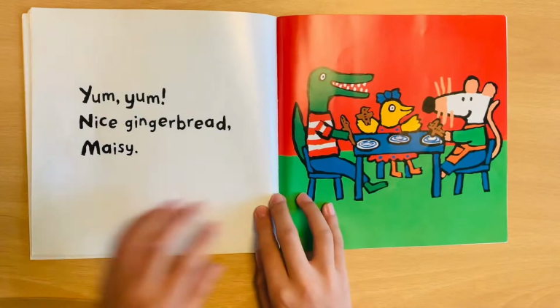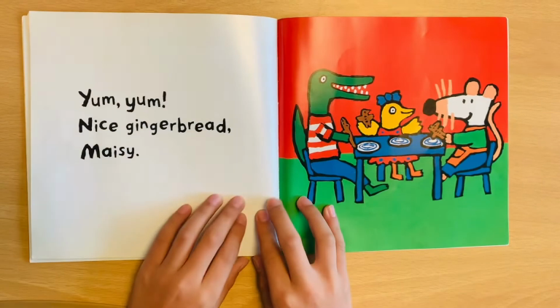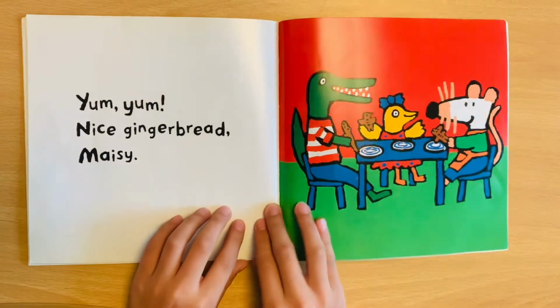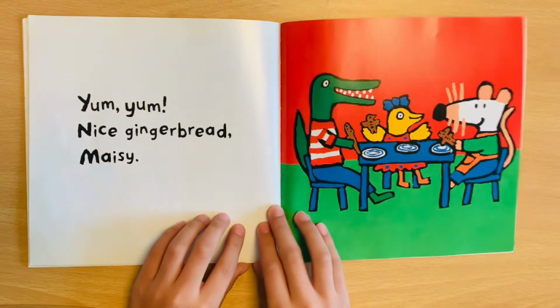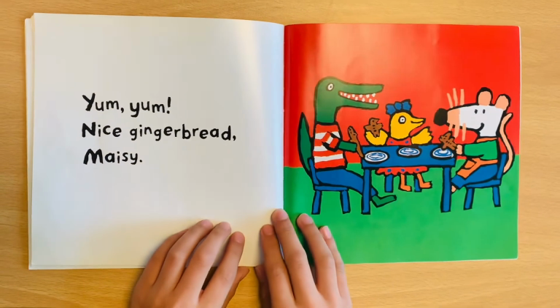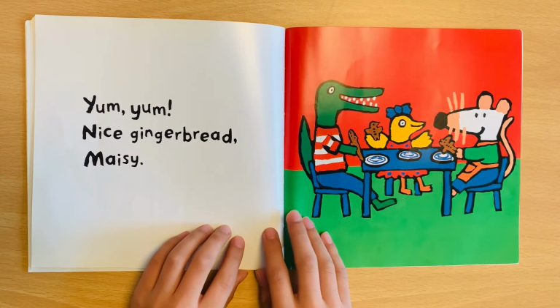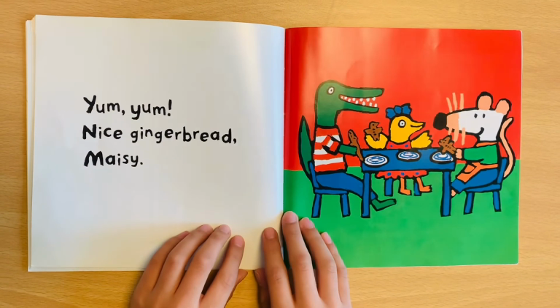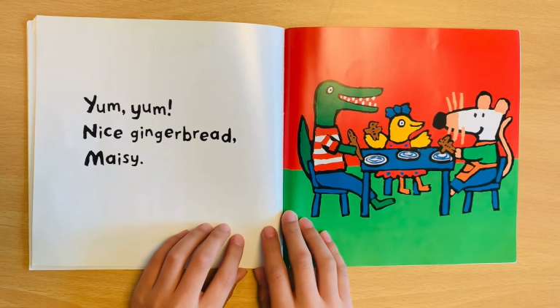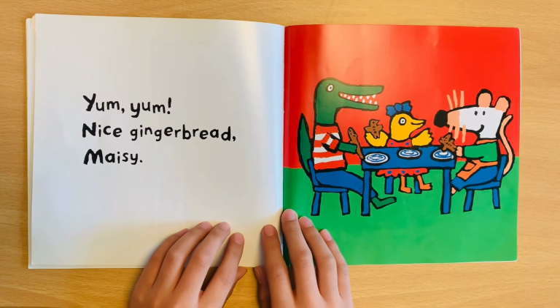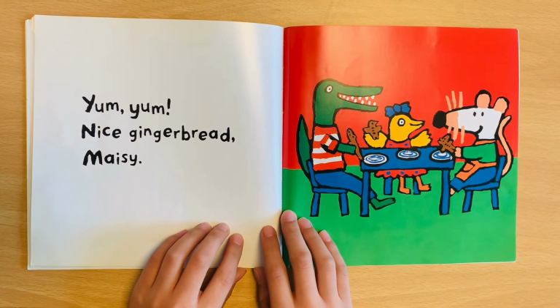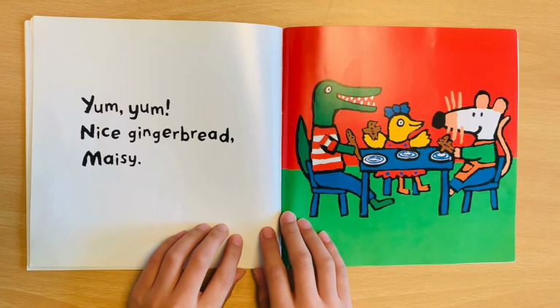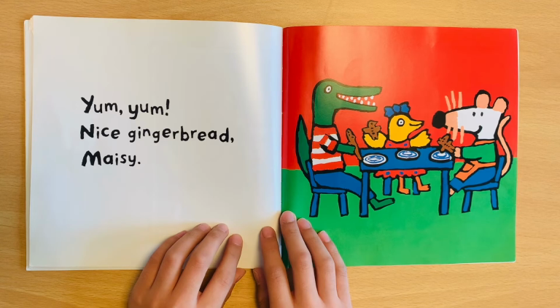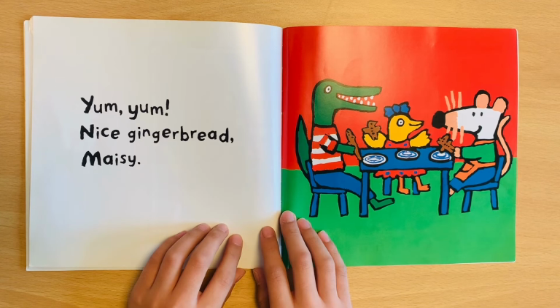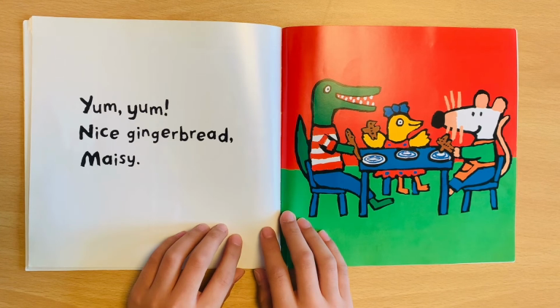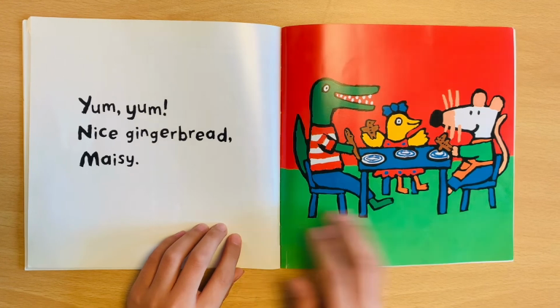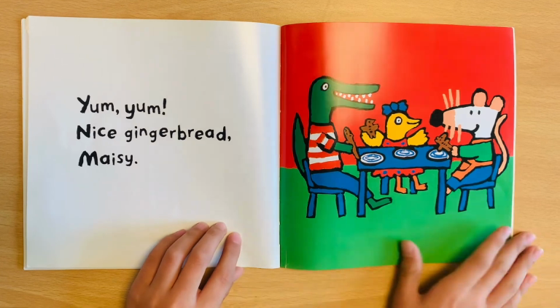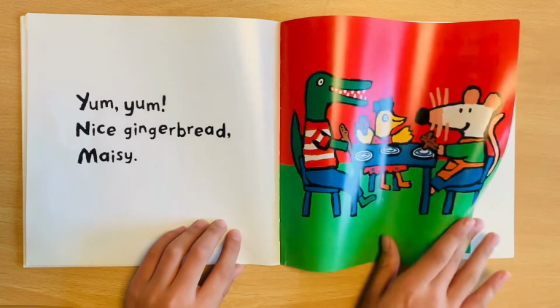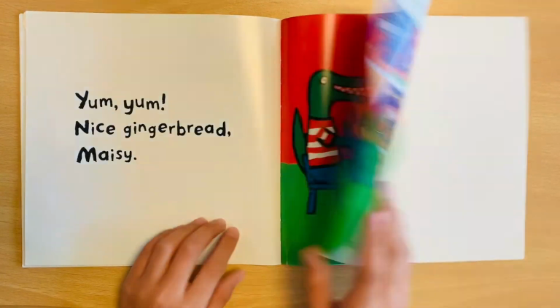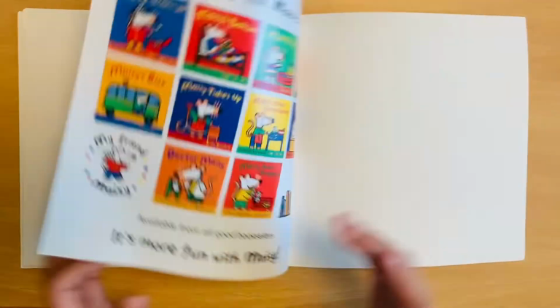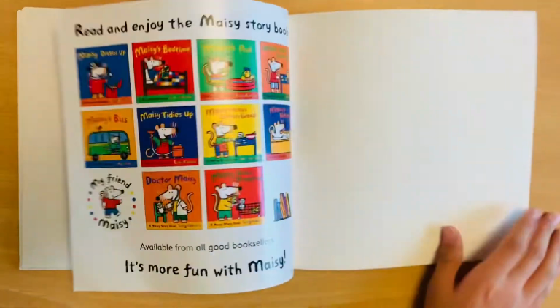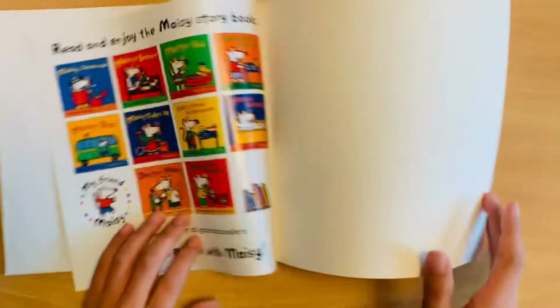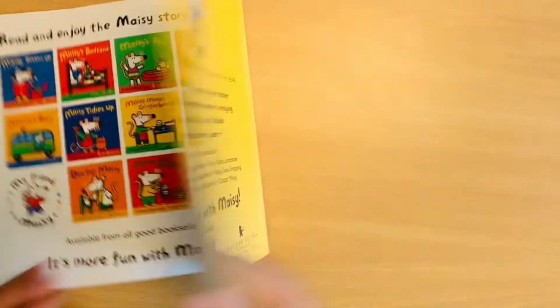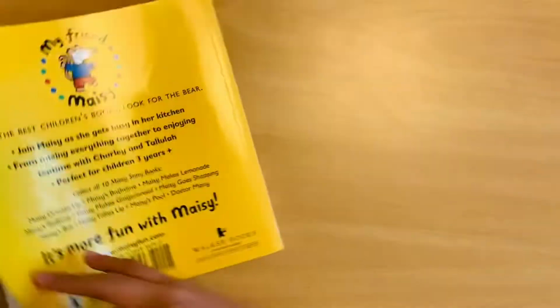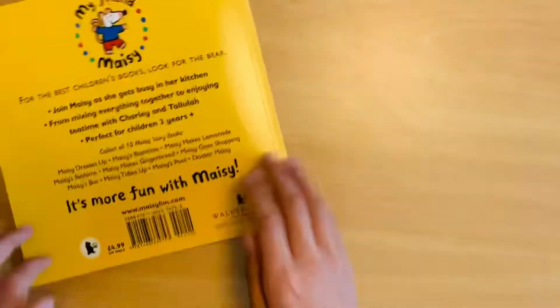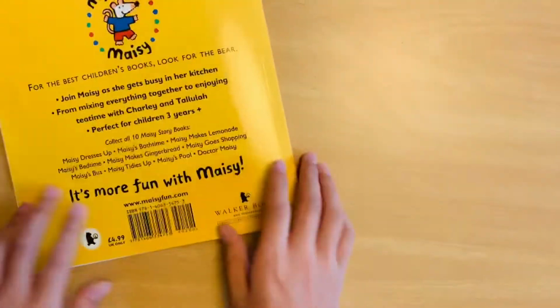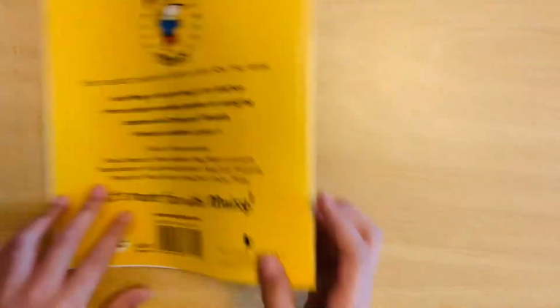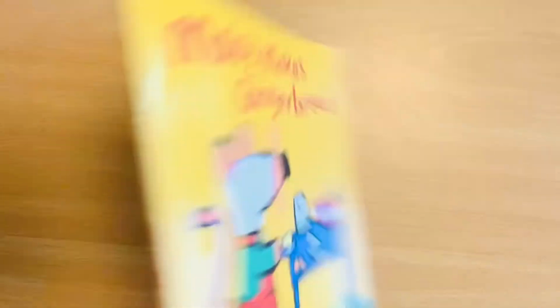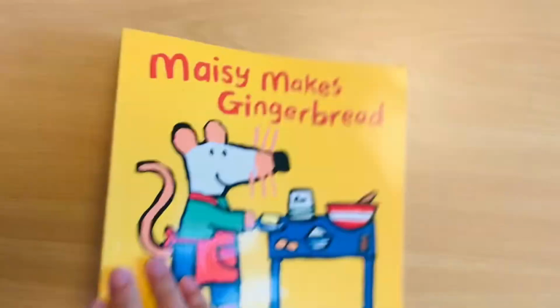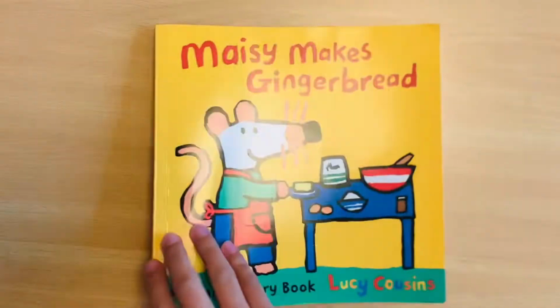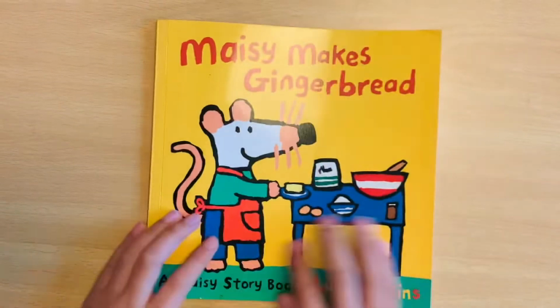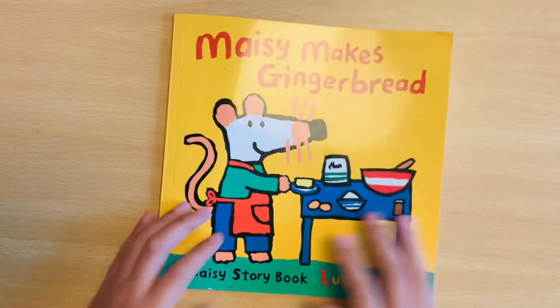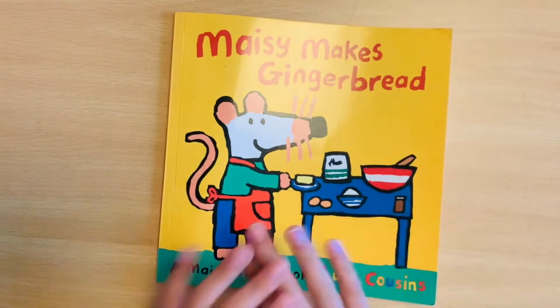Yum yum. Nice gingerbread, Meiji. Bye bye.